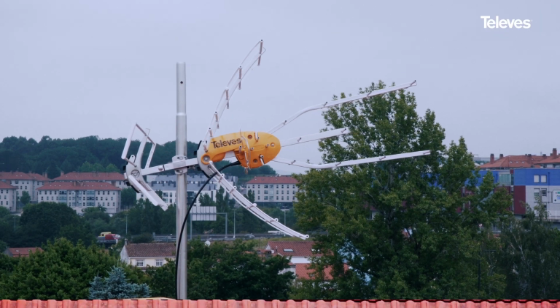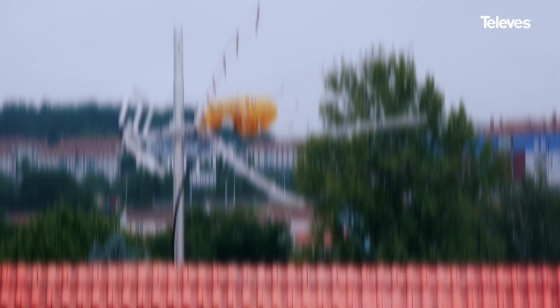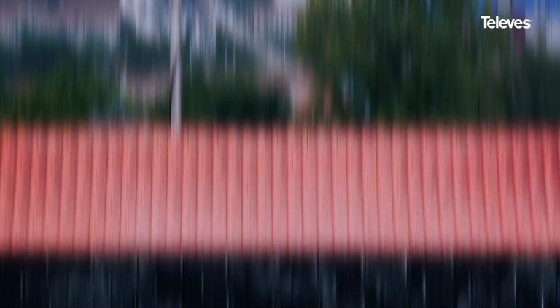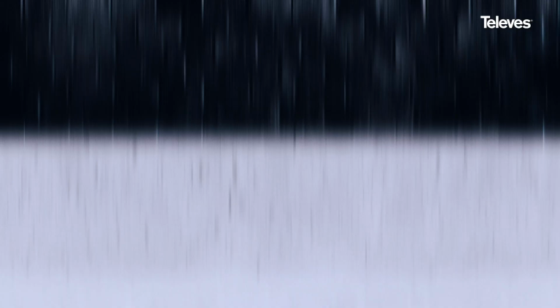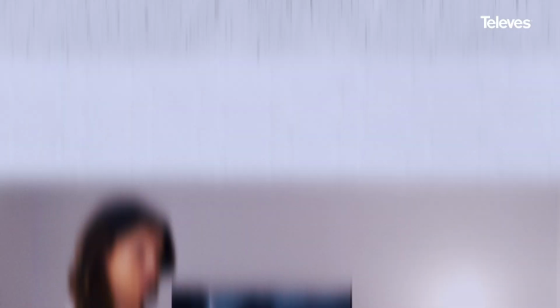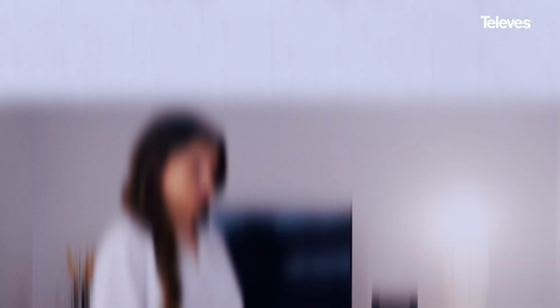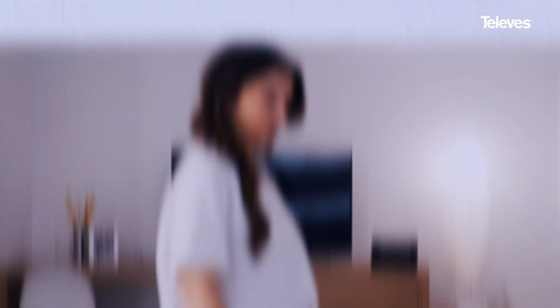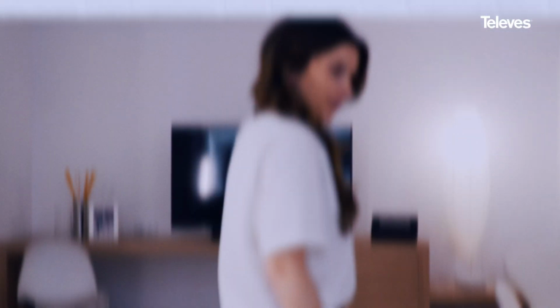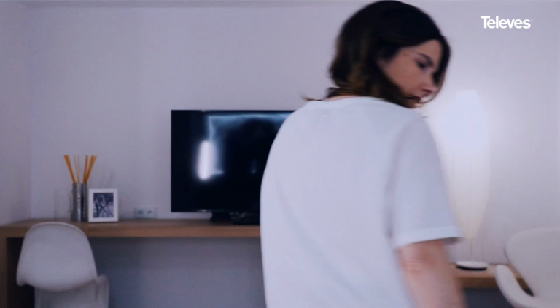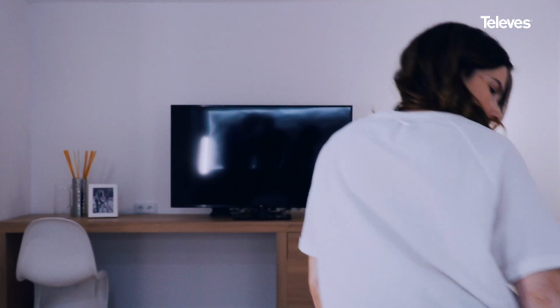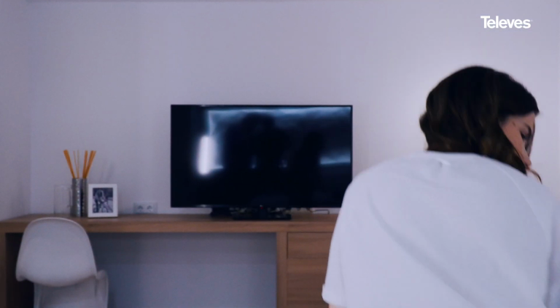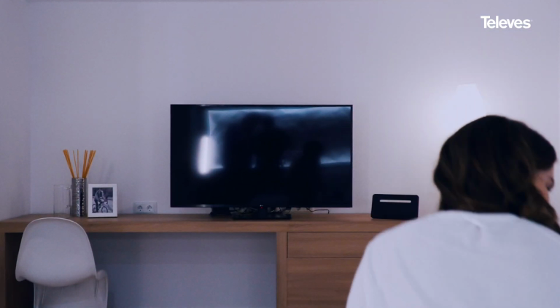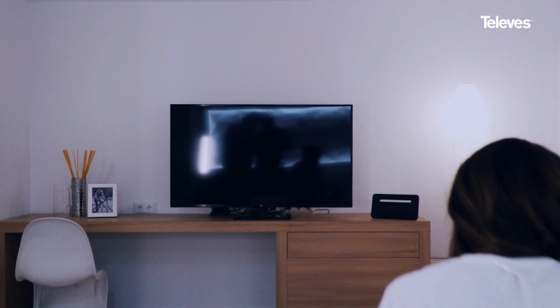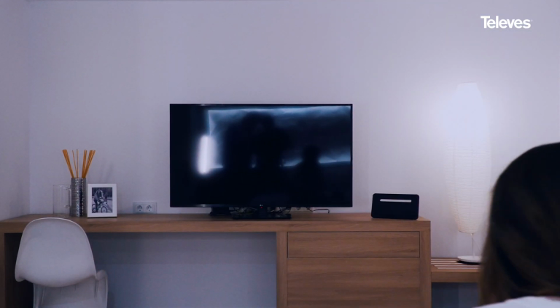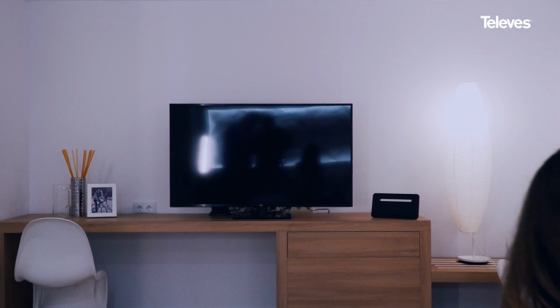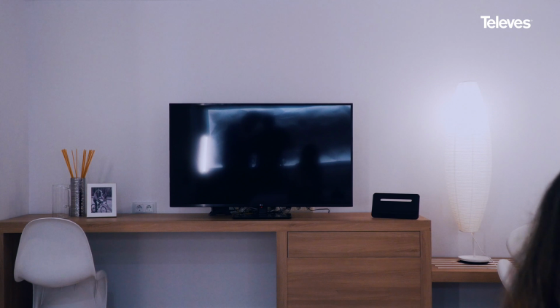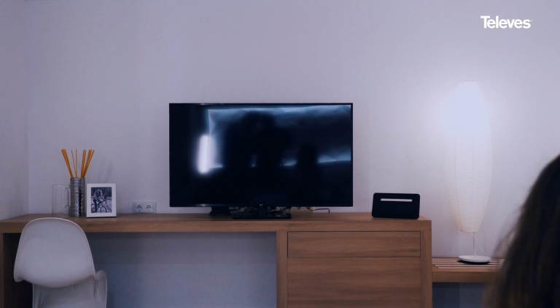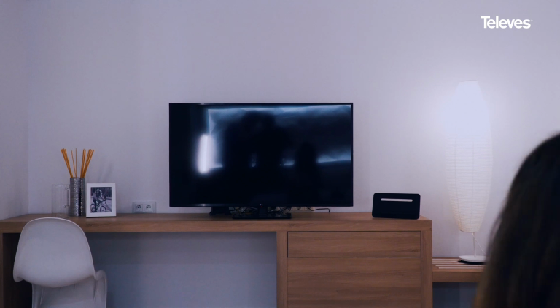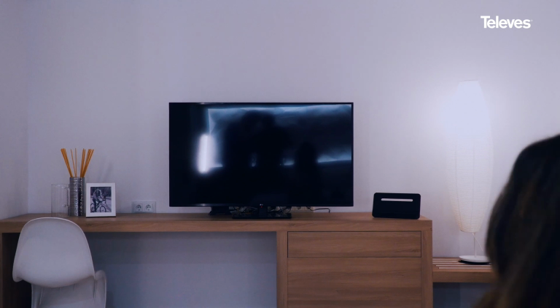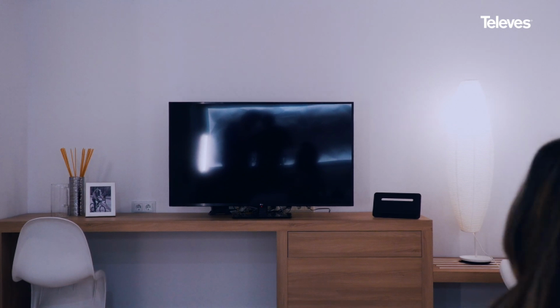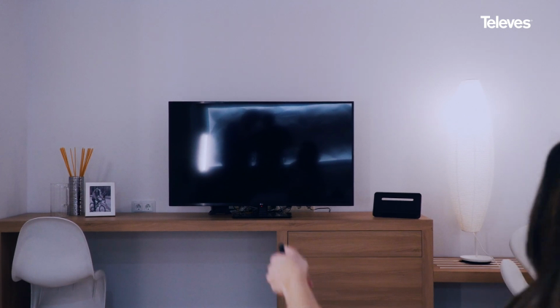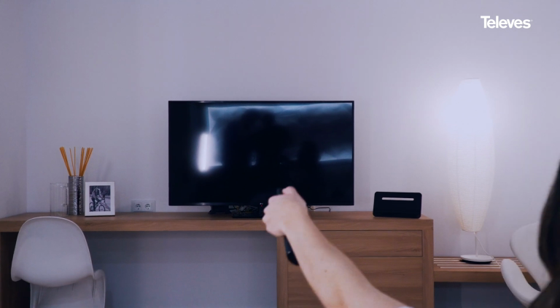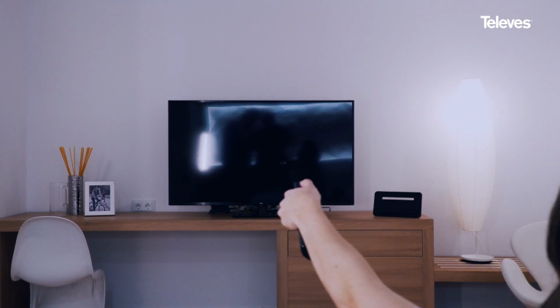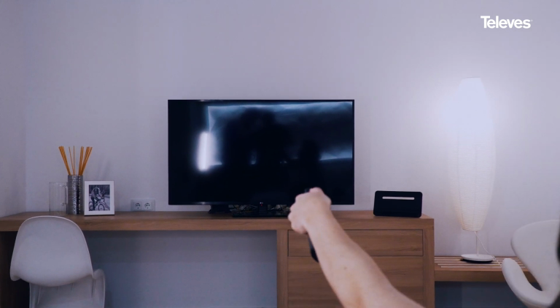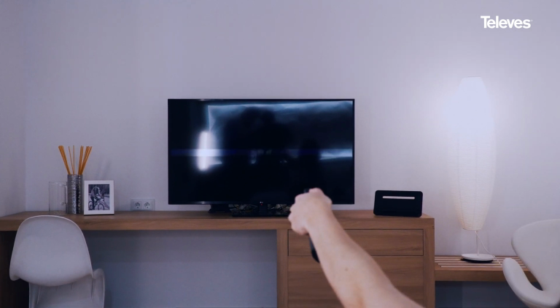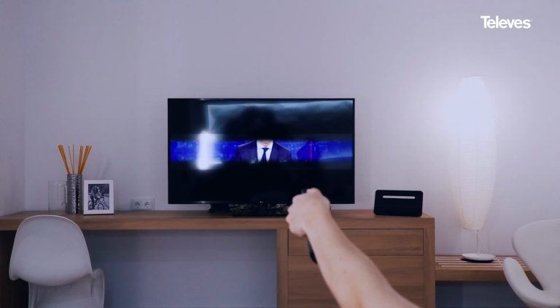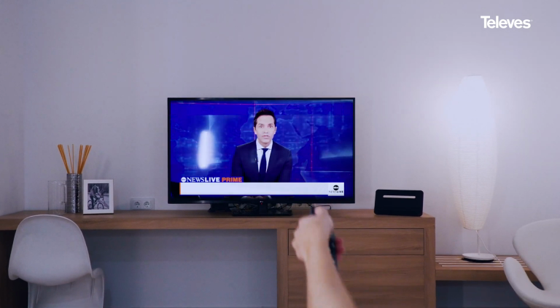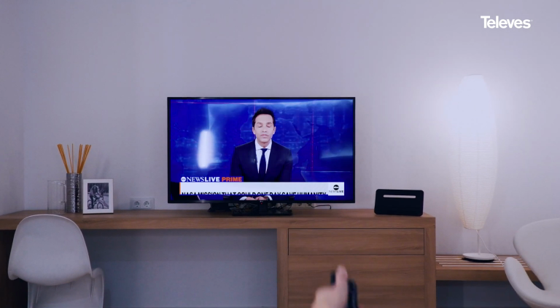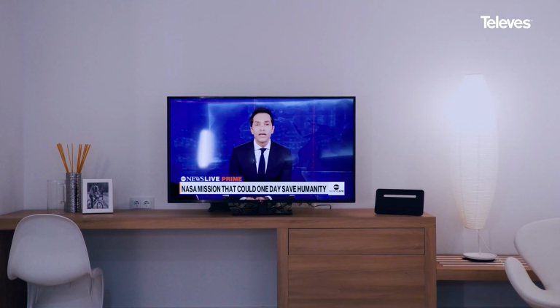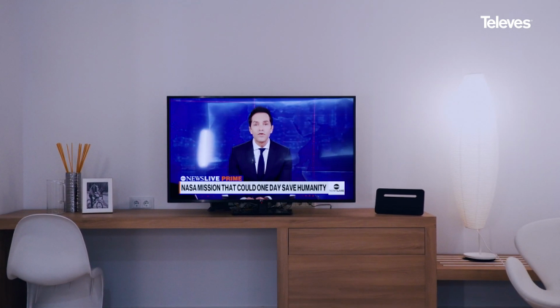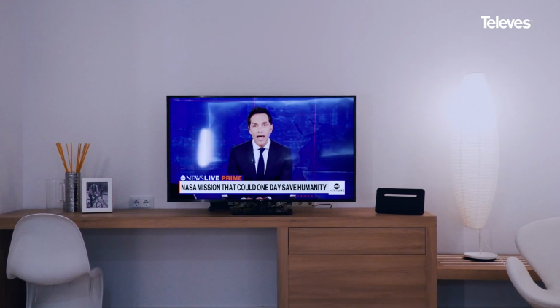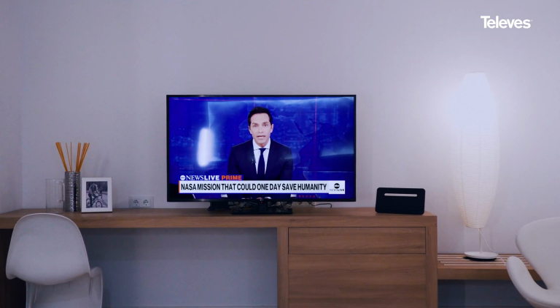Enjoy the free over-the-air TV channels with a premium Televis antenna experience.